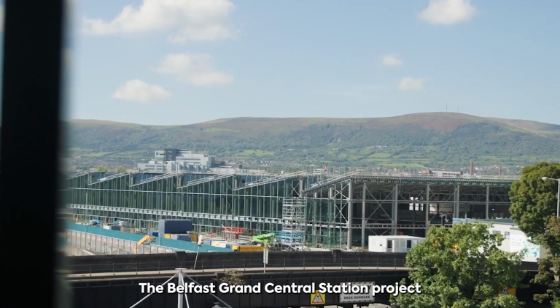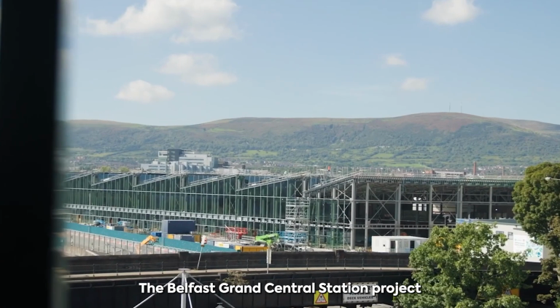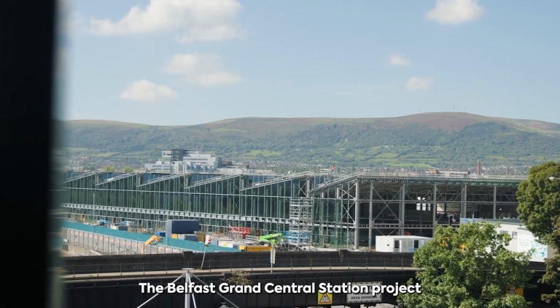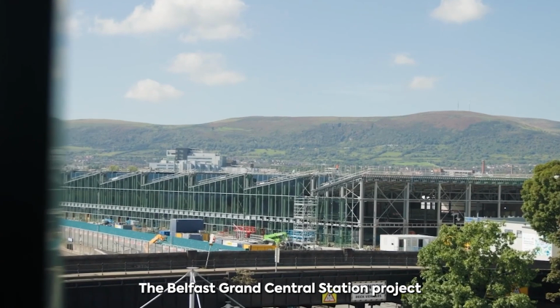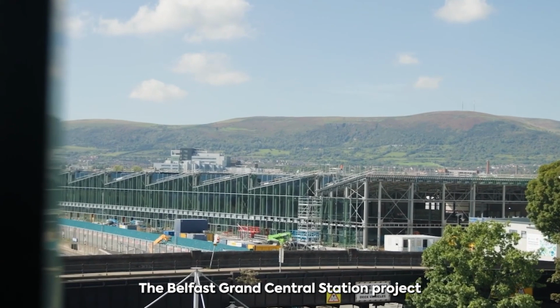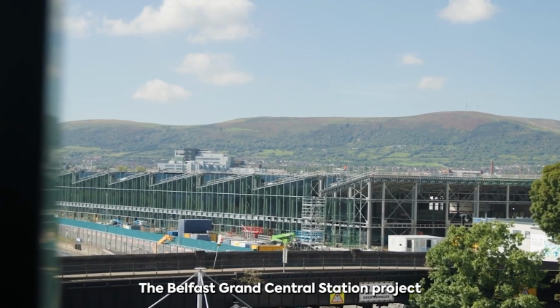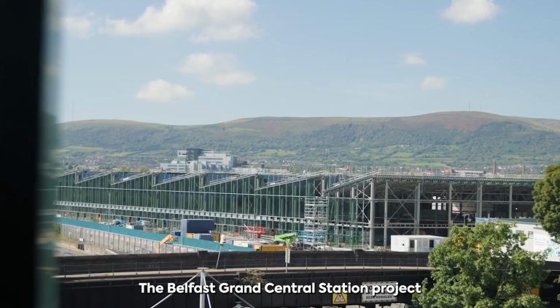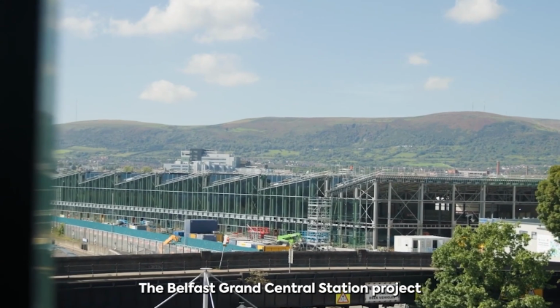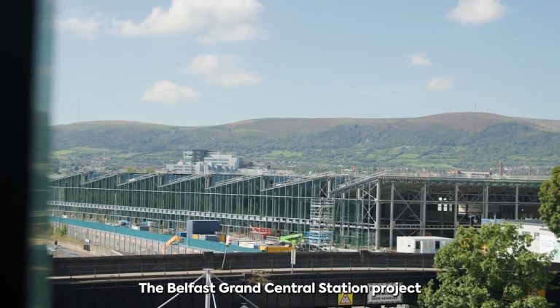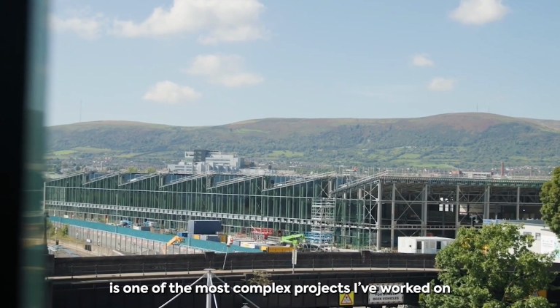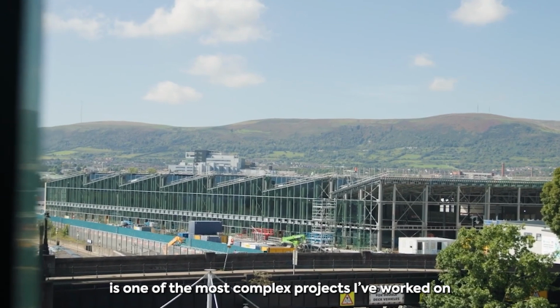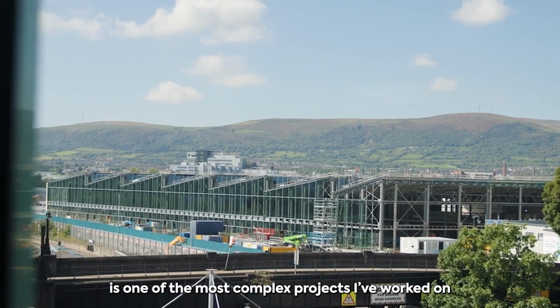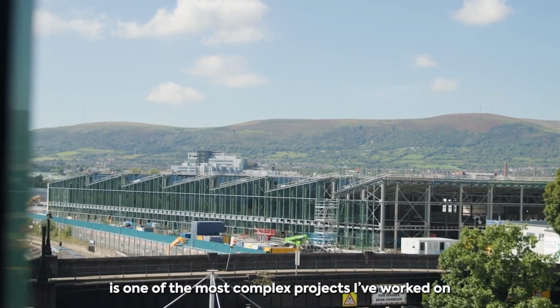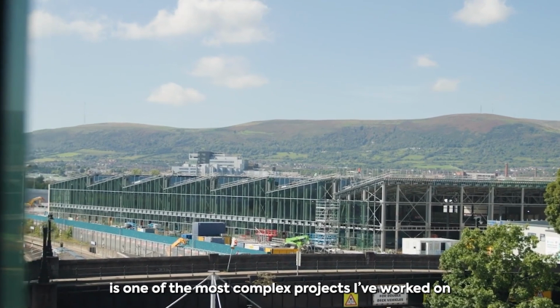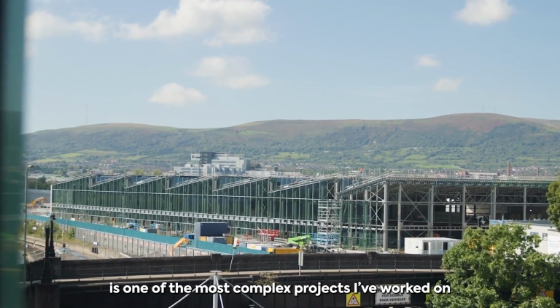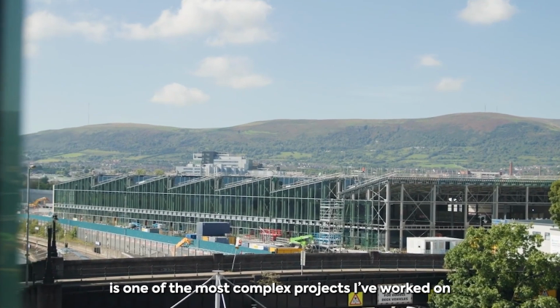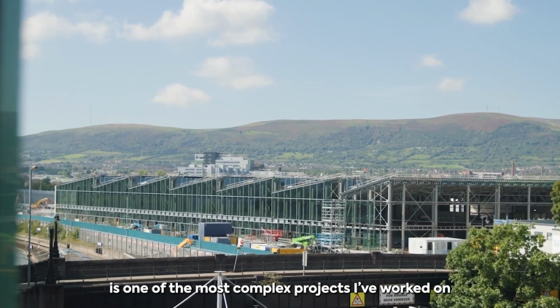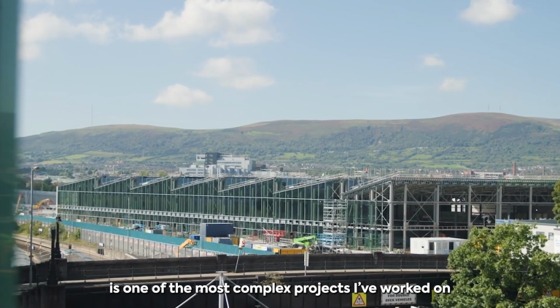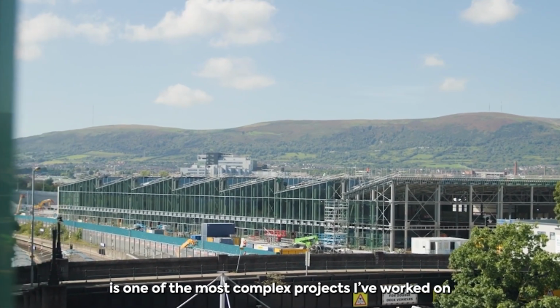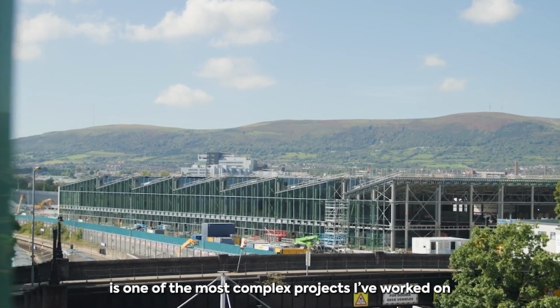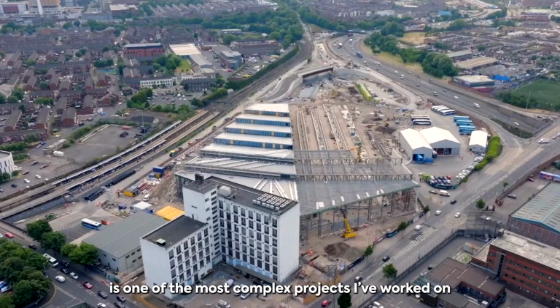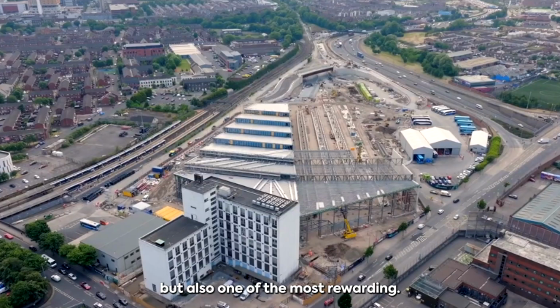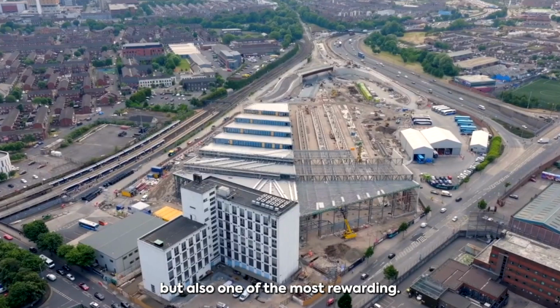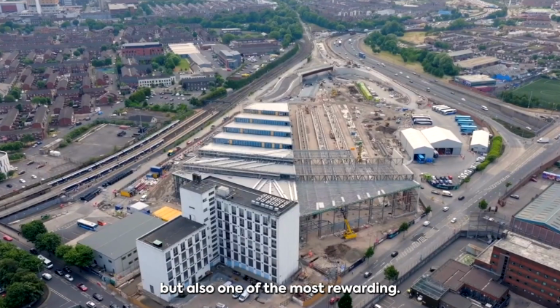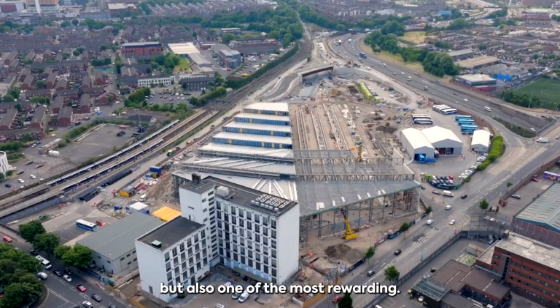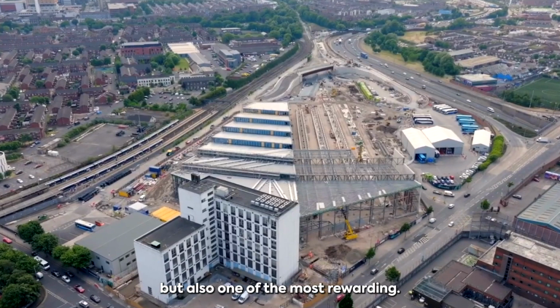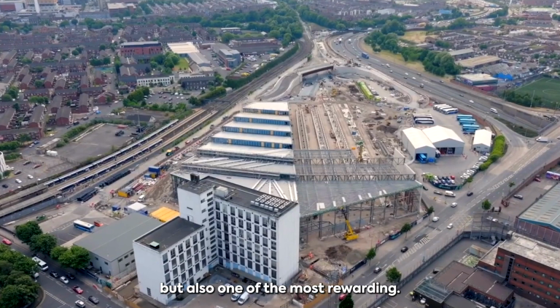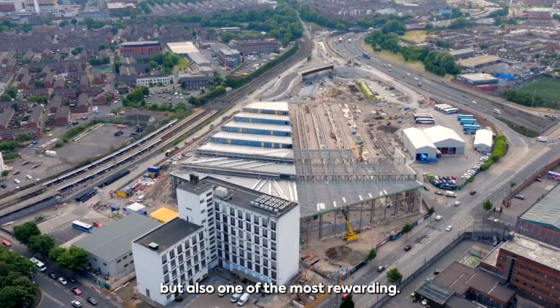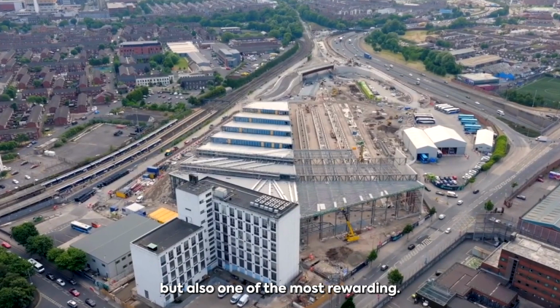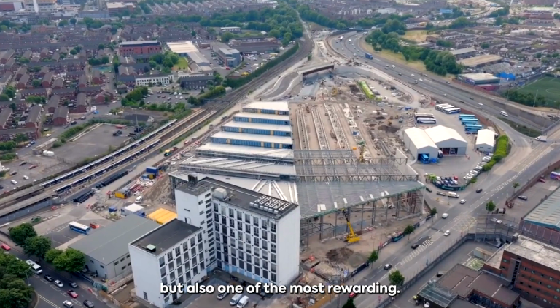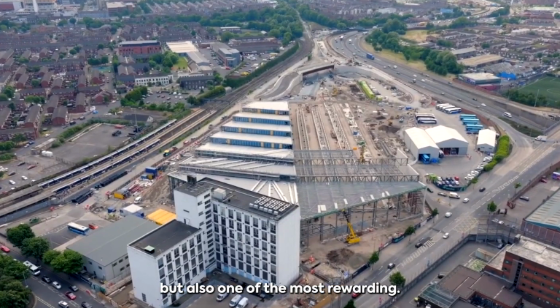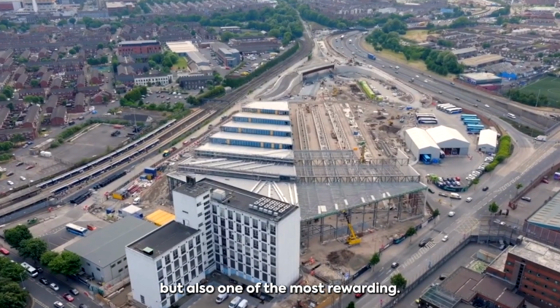The Belfast Grand Central Station project is one of the most complex projects I've worked on but also one of the most rewarding.